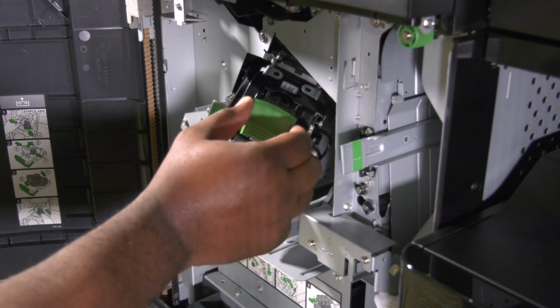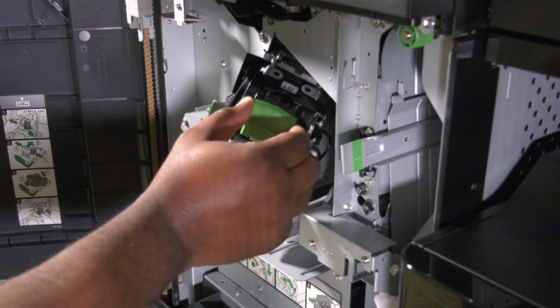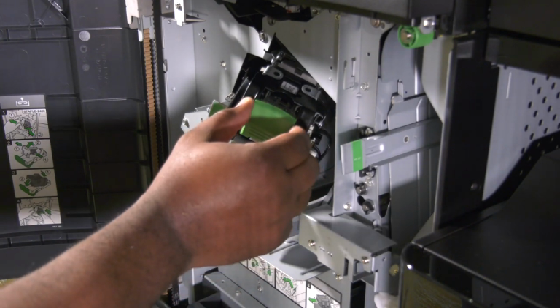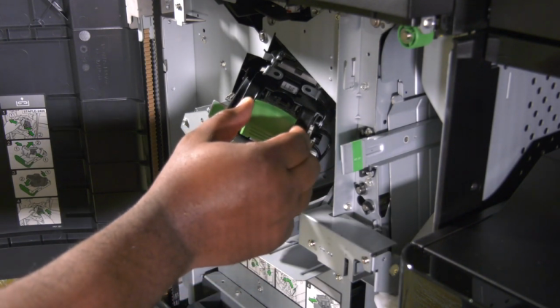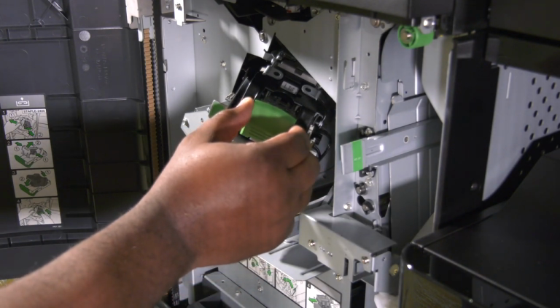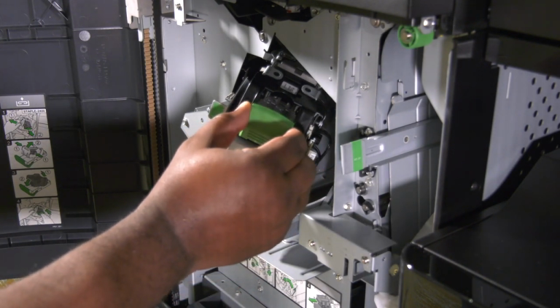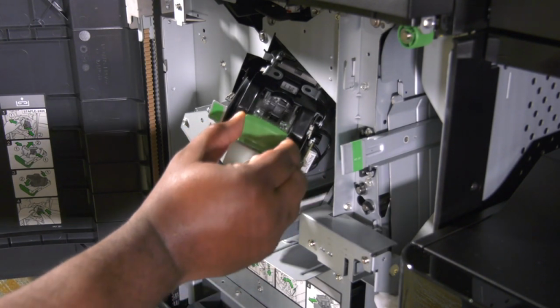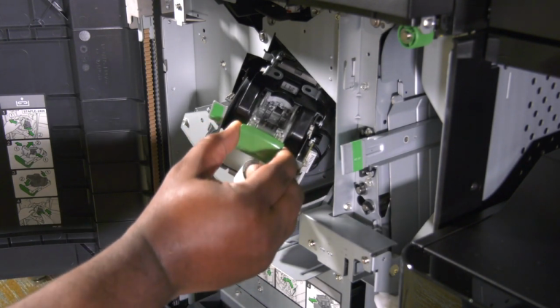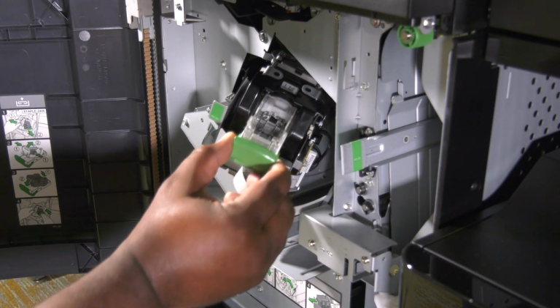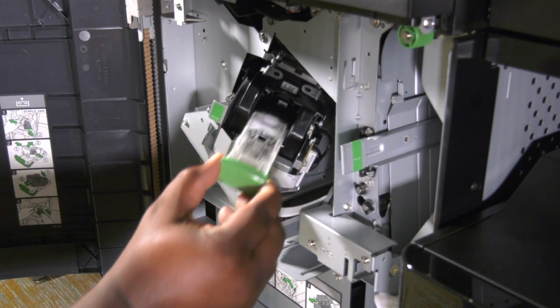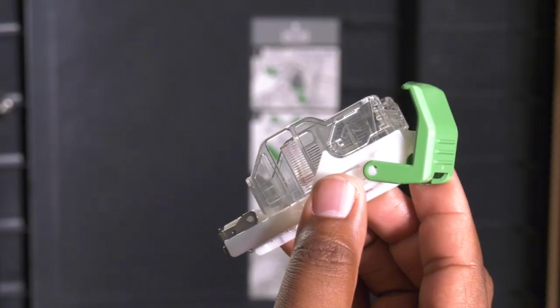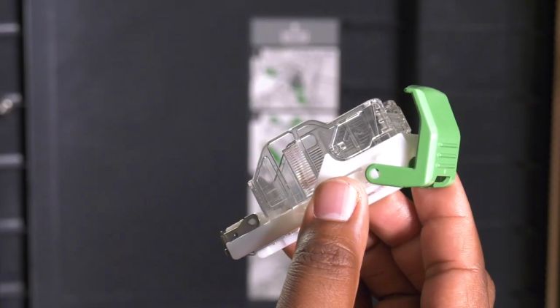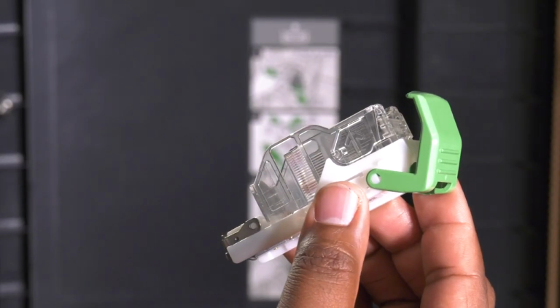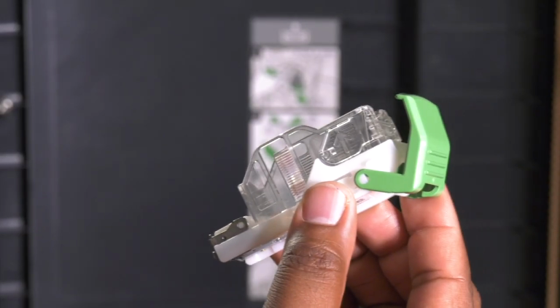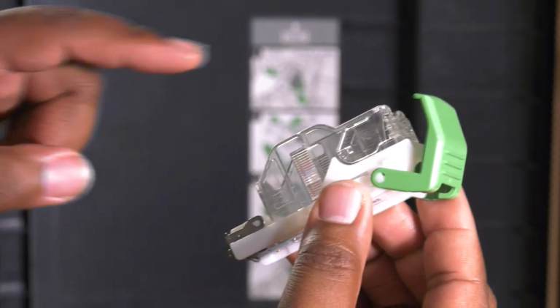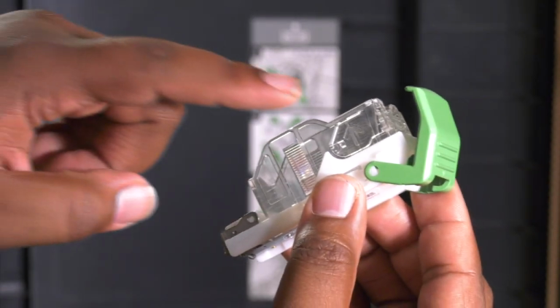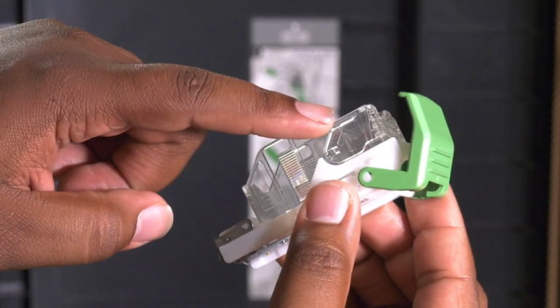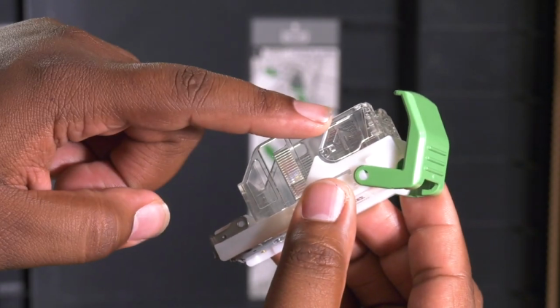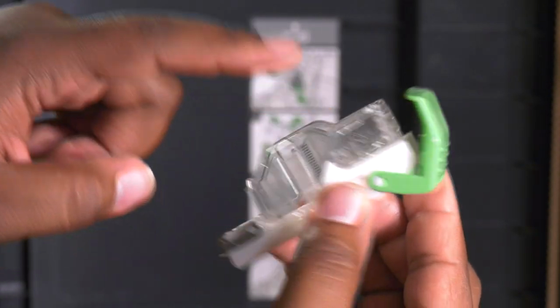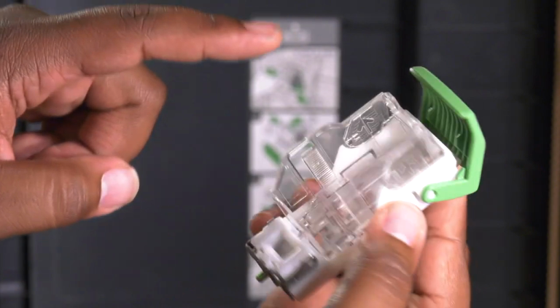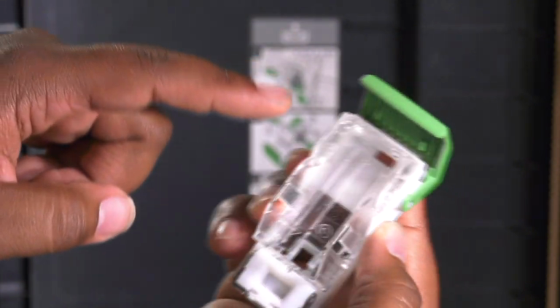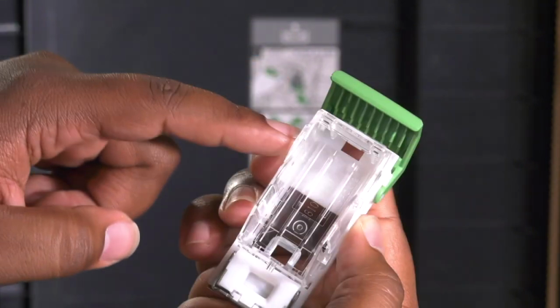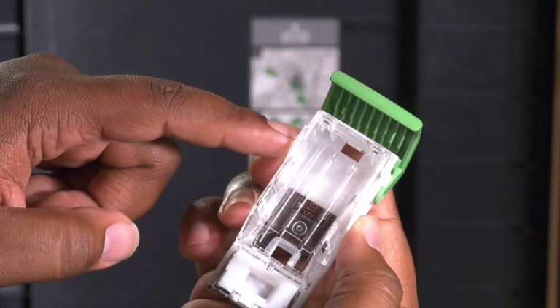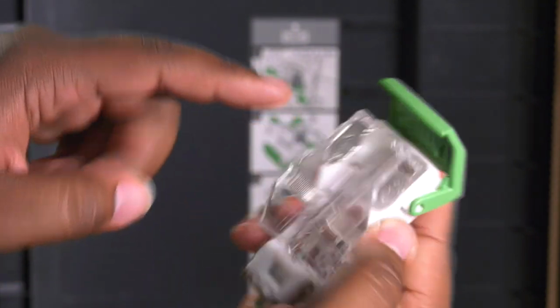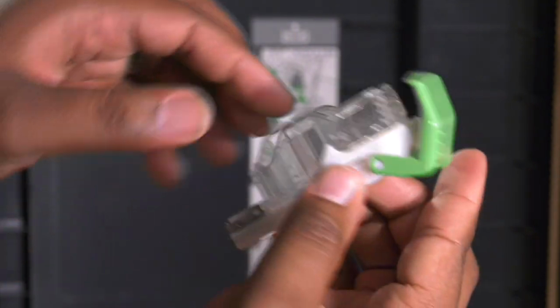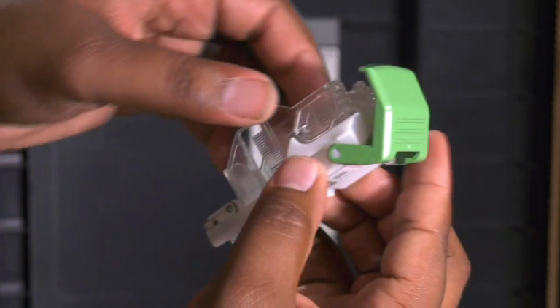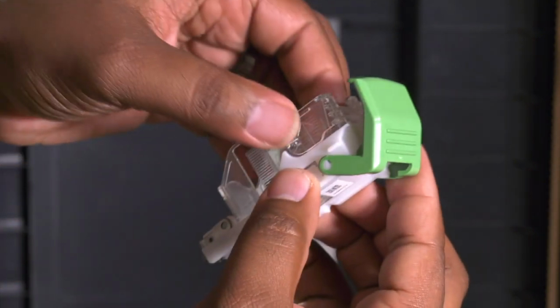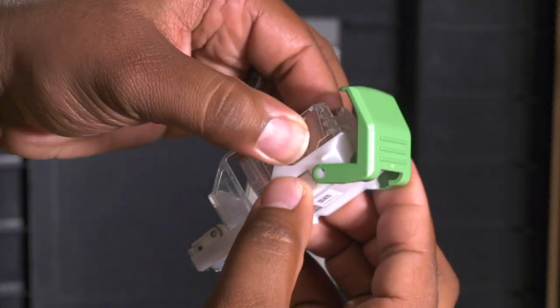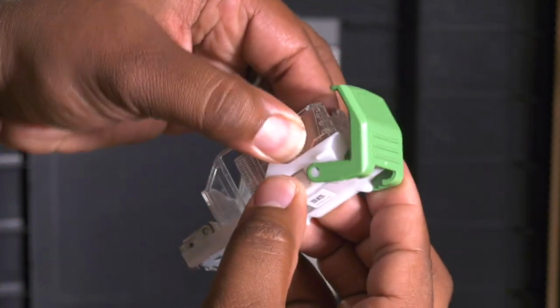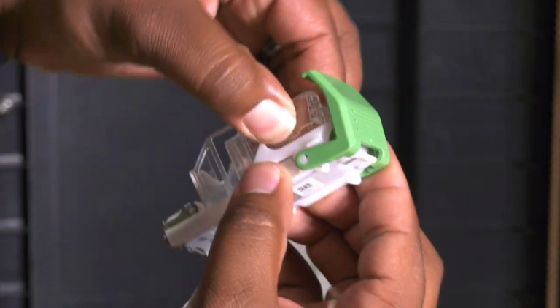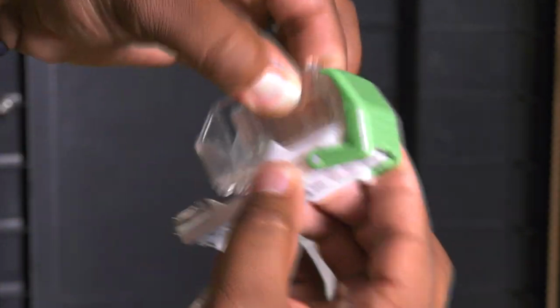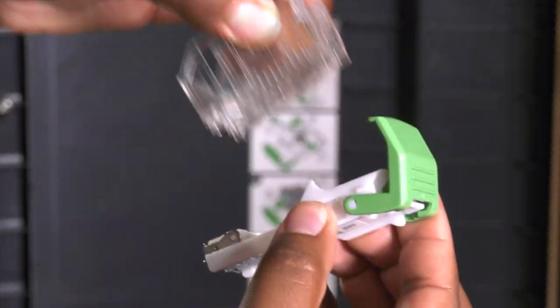The staple cartridge can only be removed from the carrier when it is empty. To do so, squeeze the arrows at the rear of the cartridge gently and pull up.